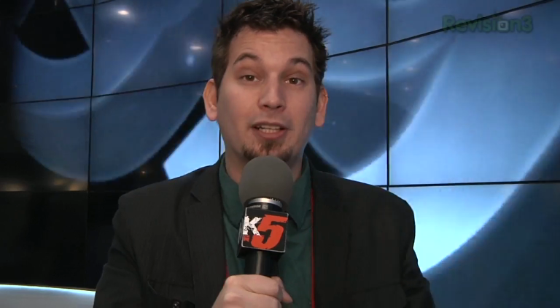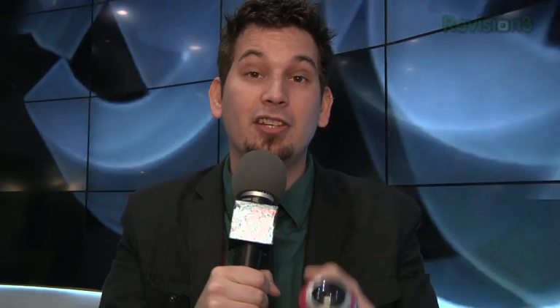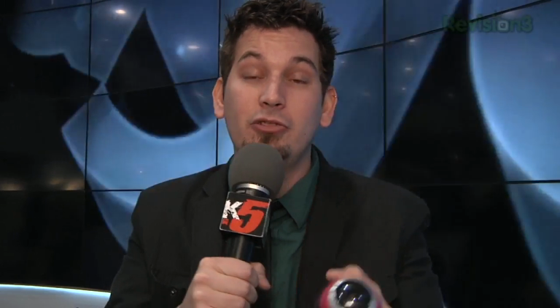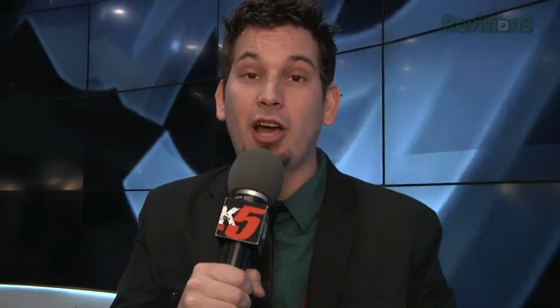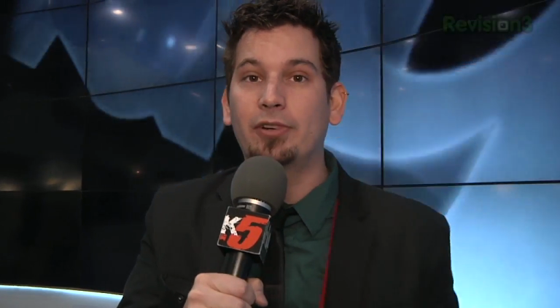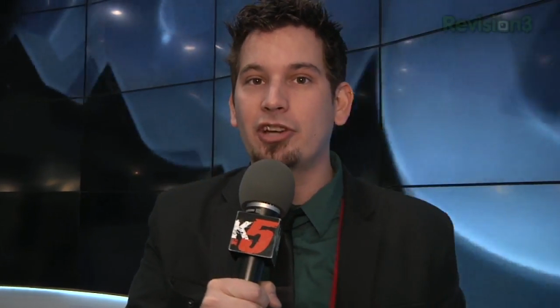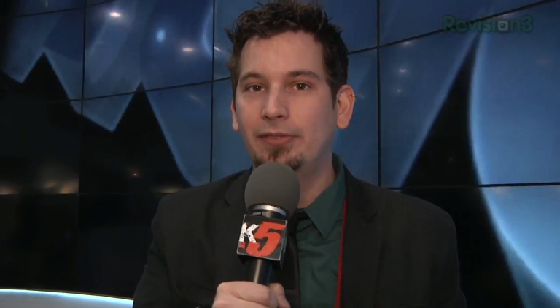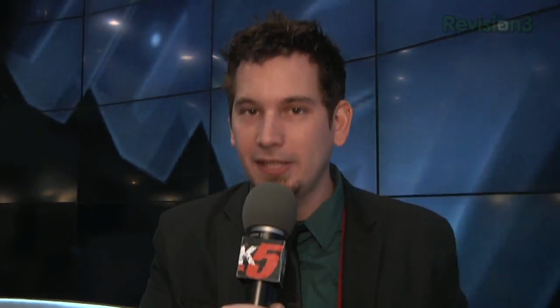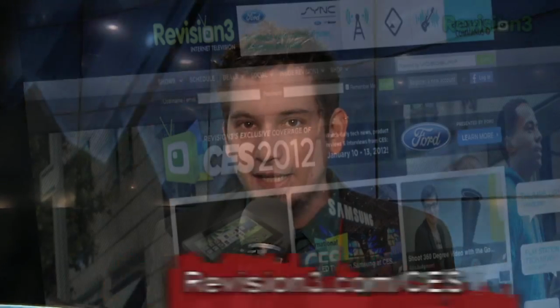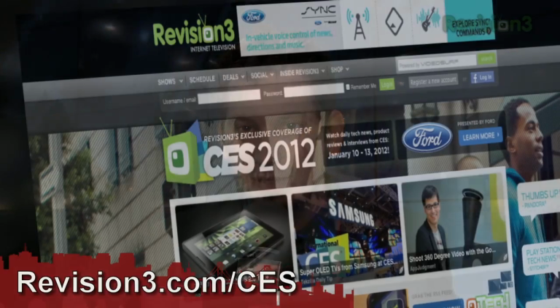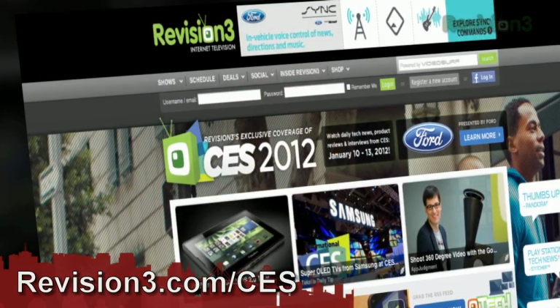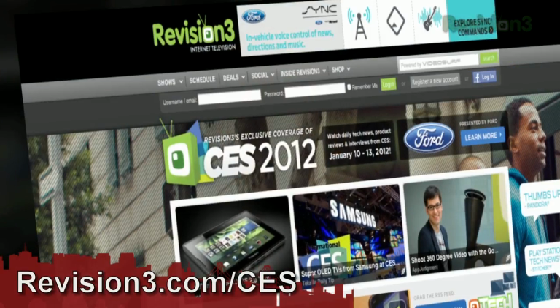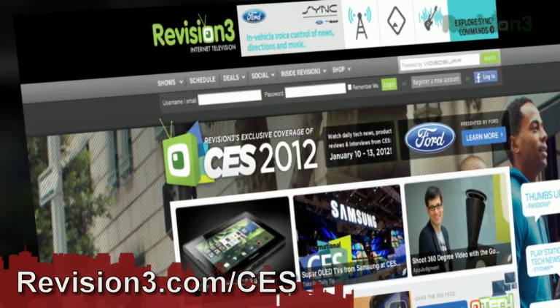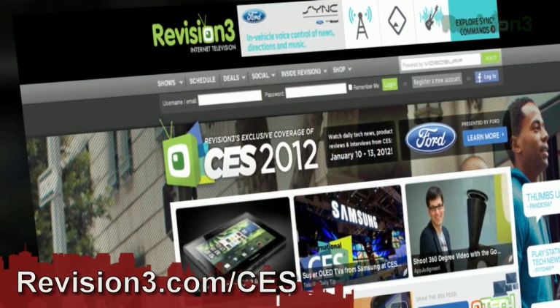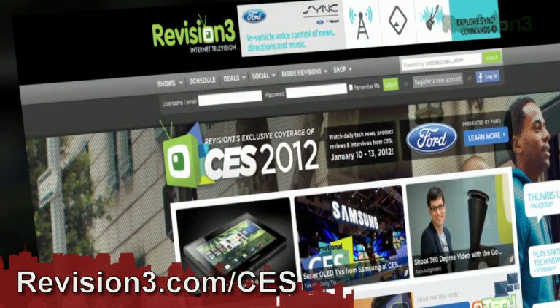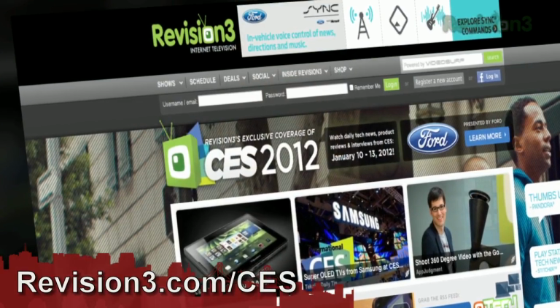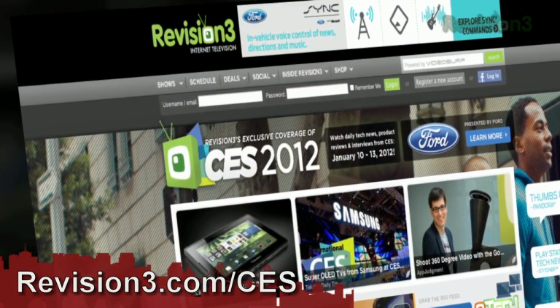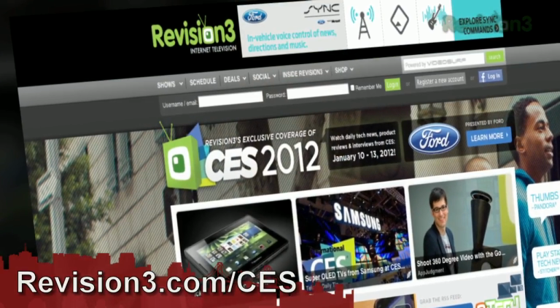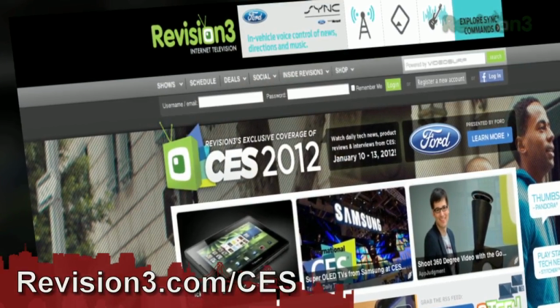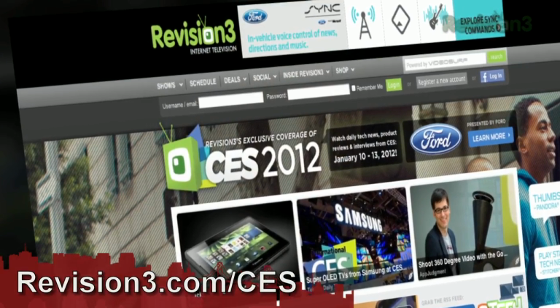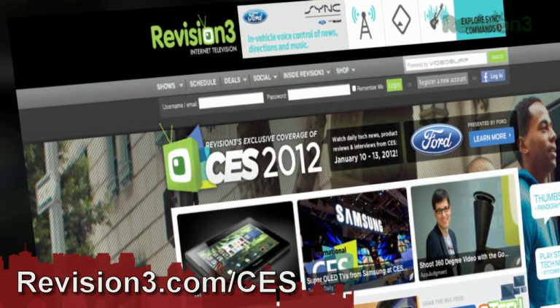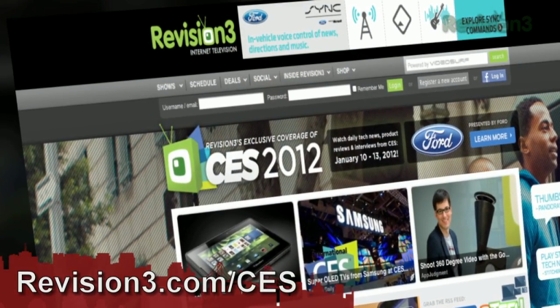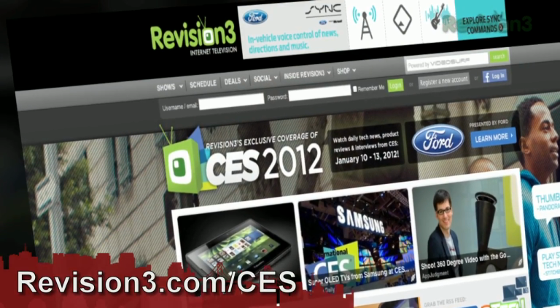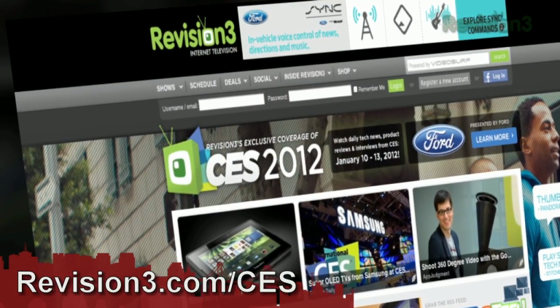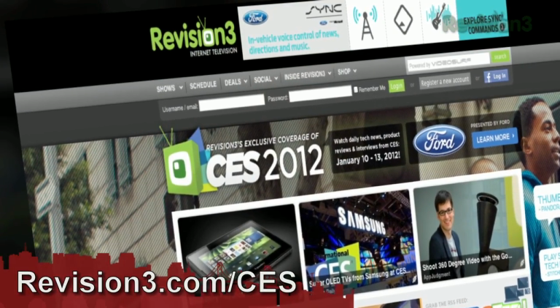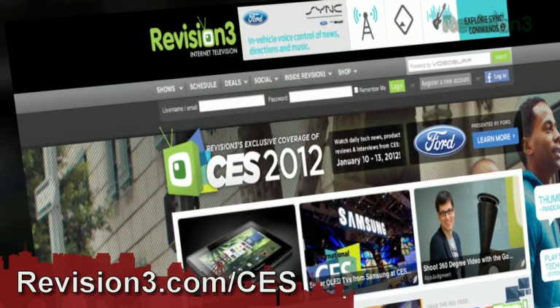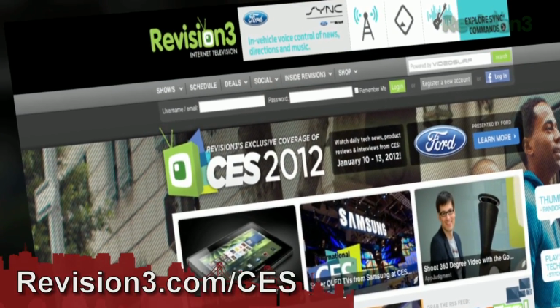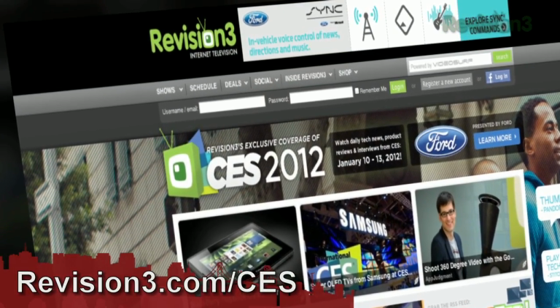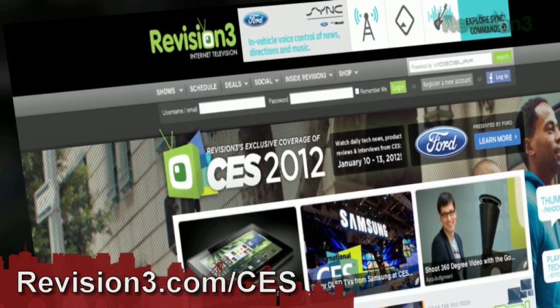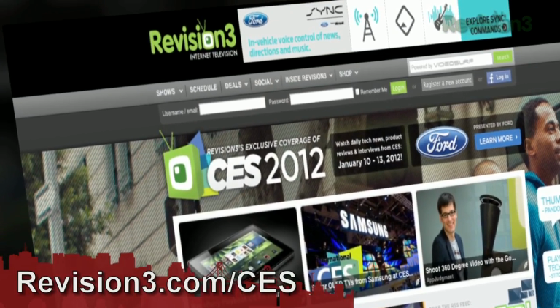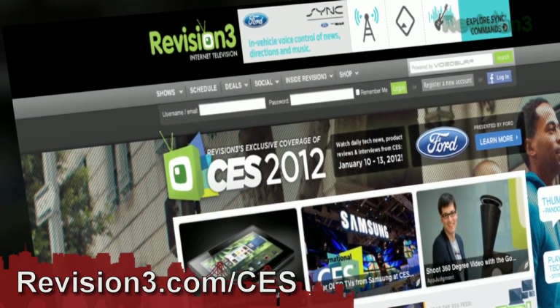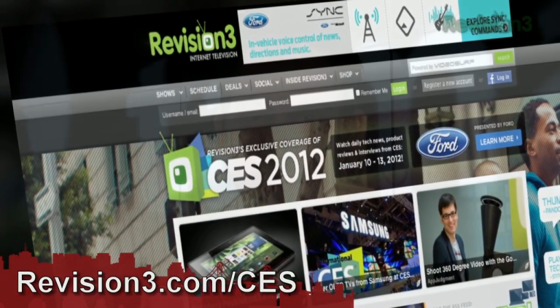For continued coverage of CES 2012, go ahead and head over to revision3.com/CES.